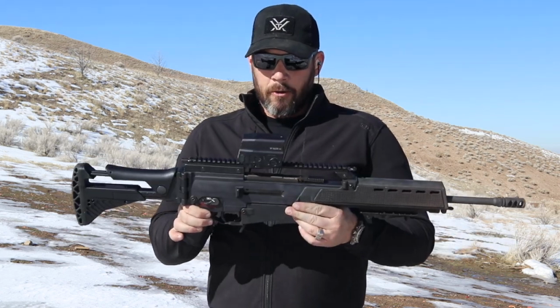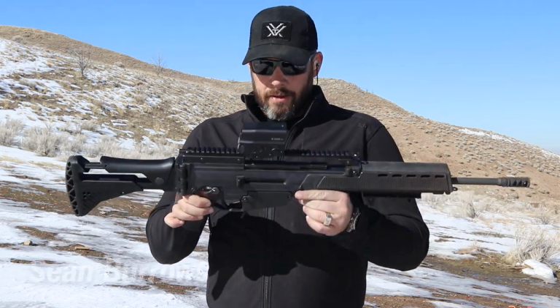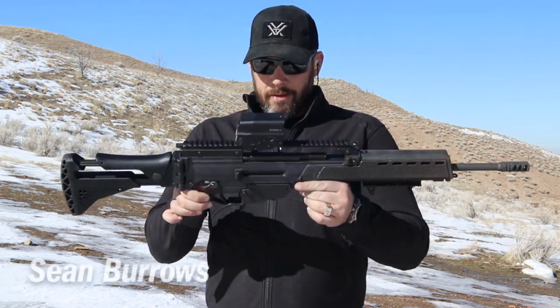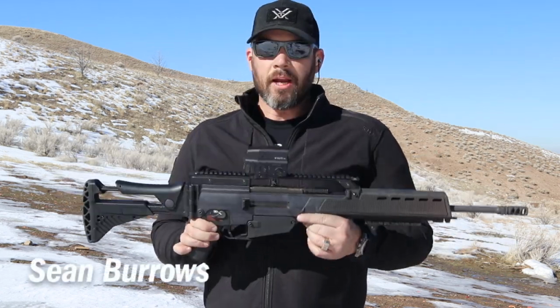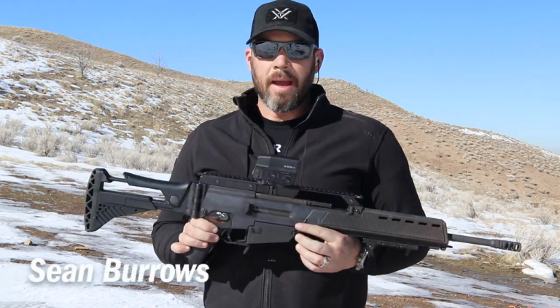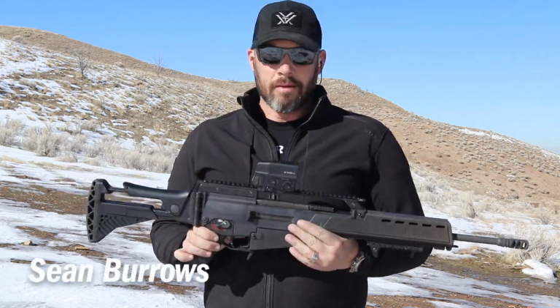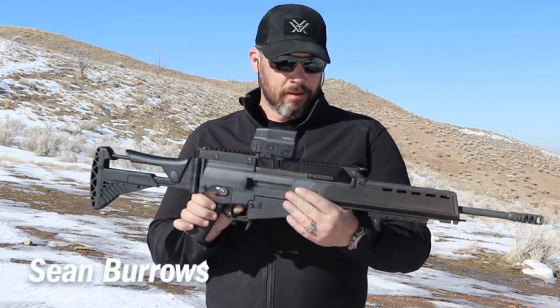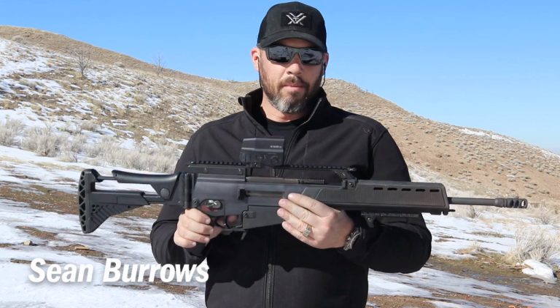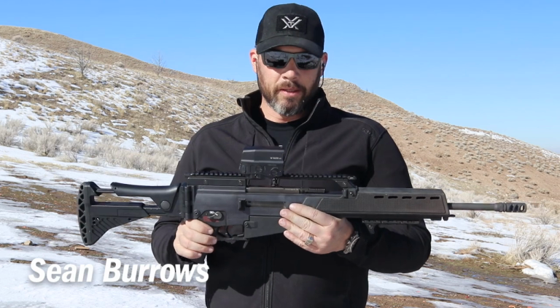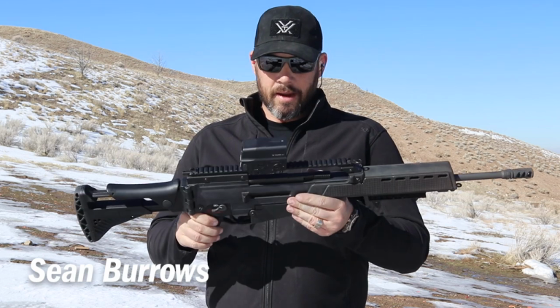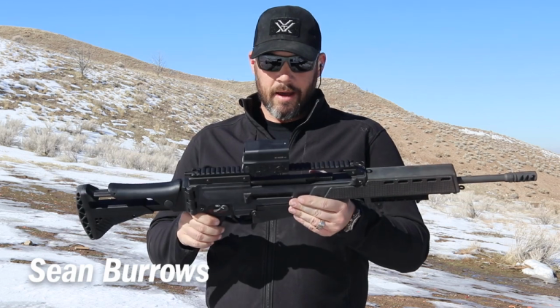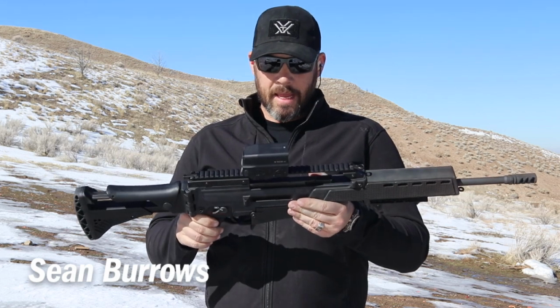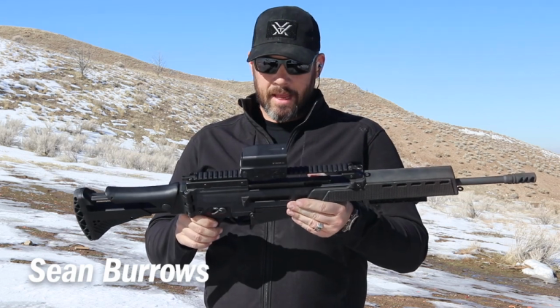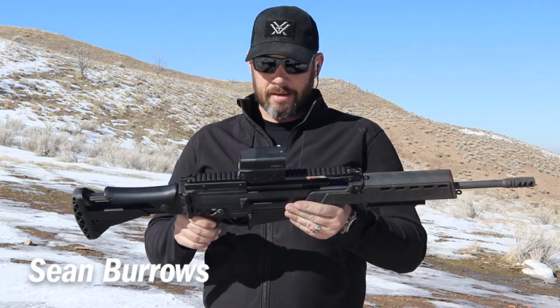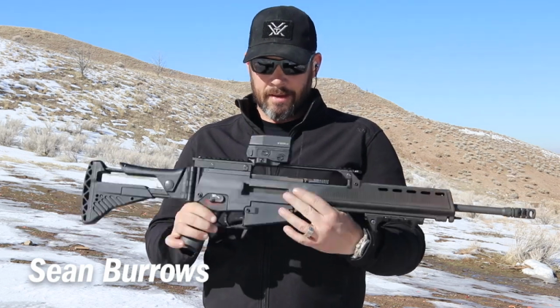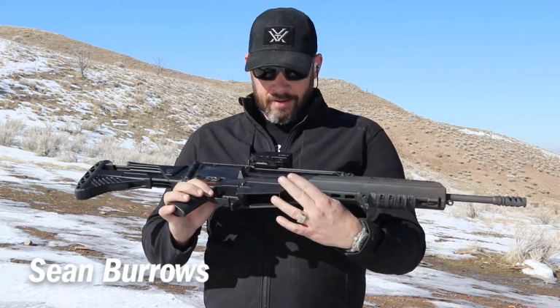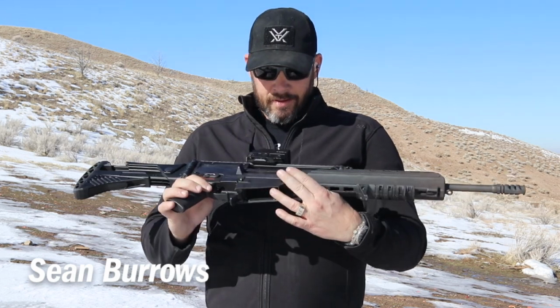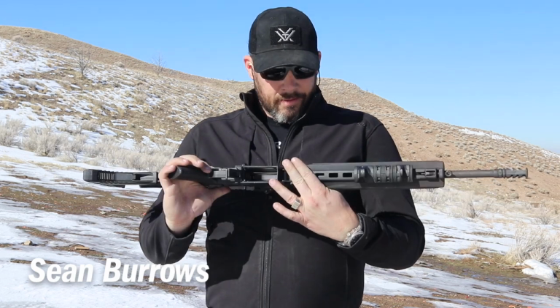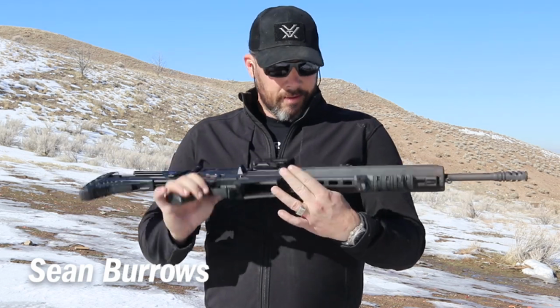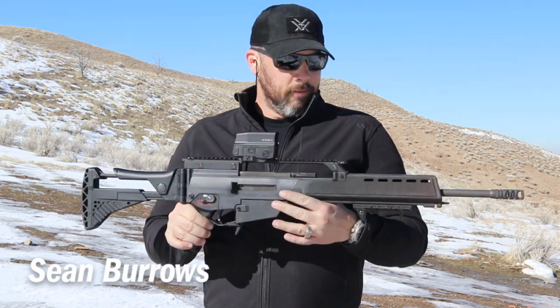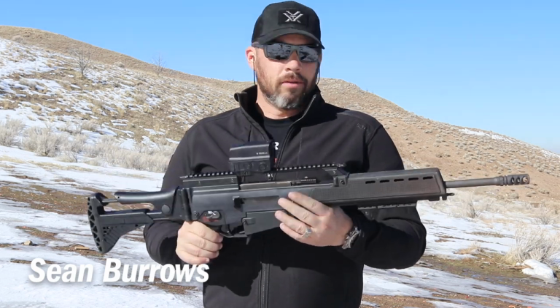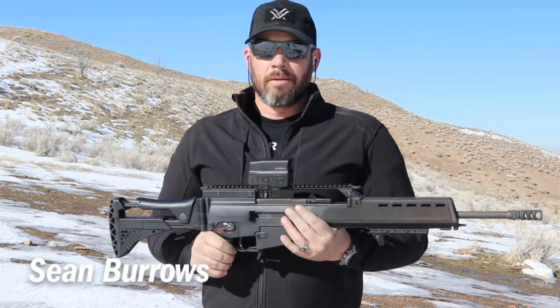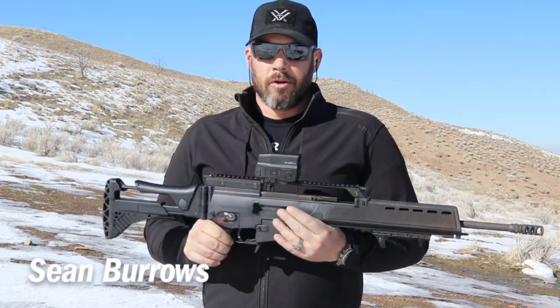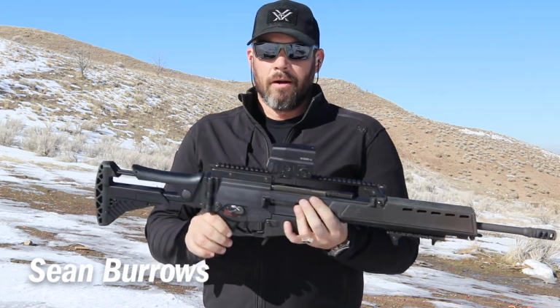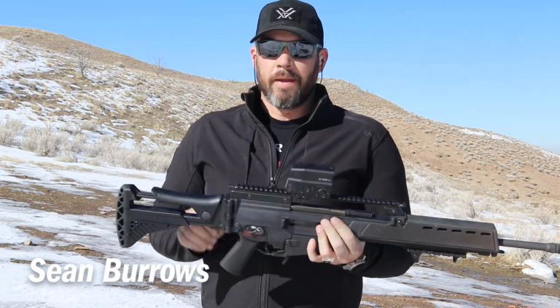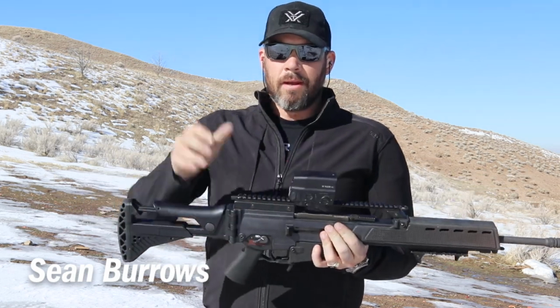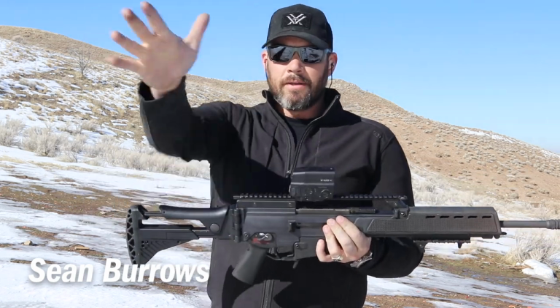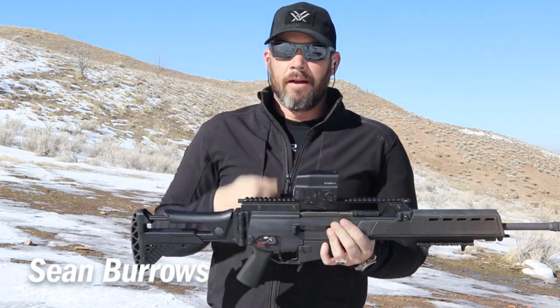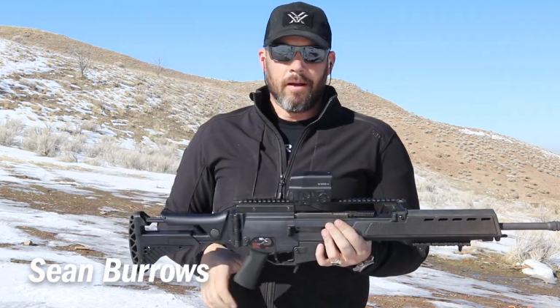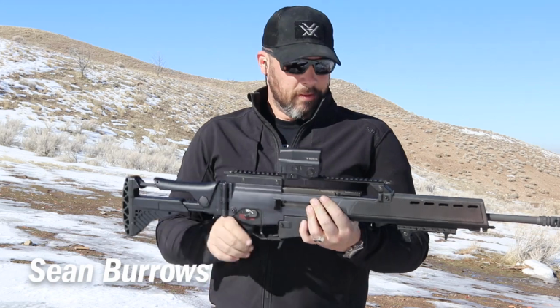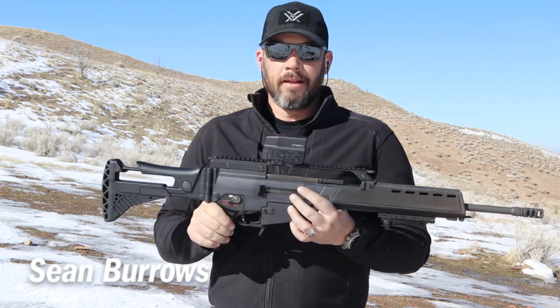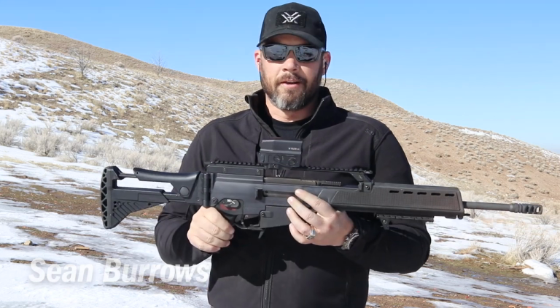Check him out at TommyBuilt.com, and I'm going to shoot this some more. I'm Sean Burrows, and I'll see you later.